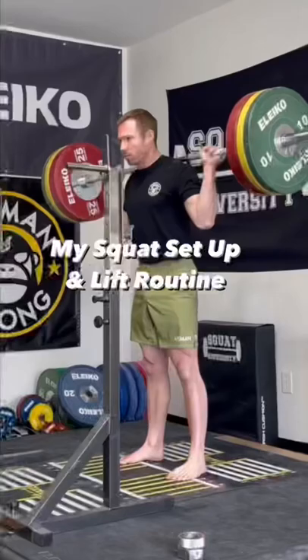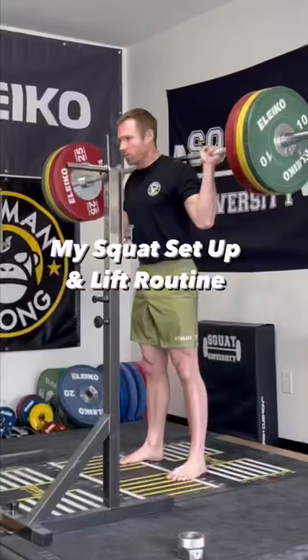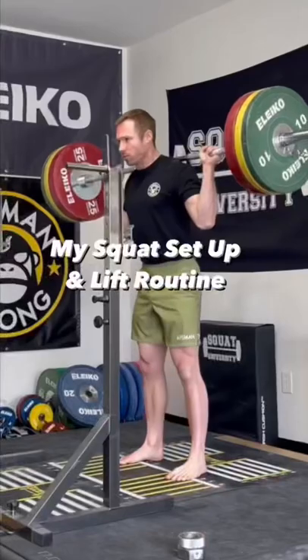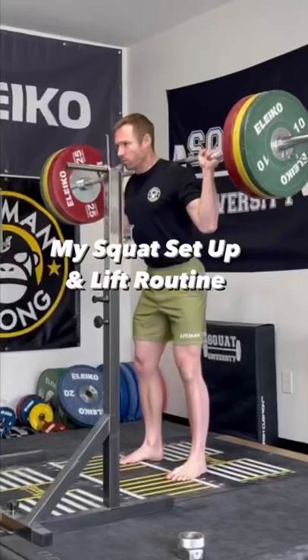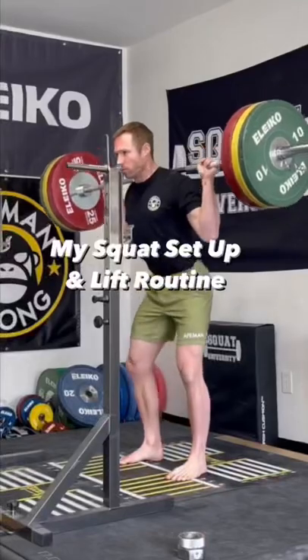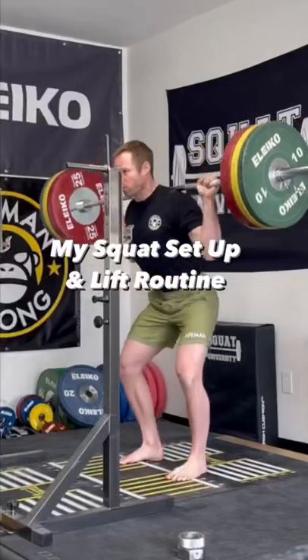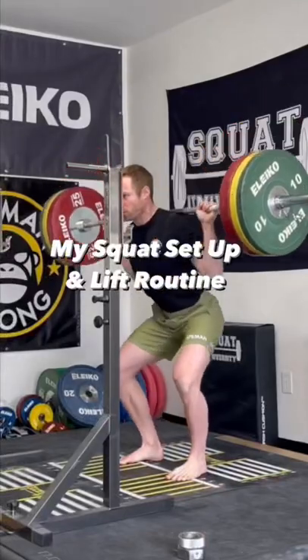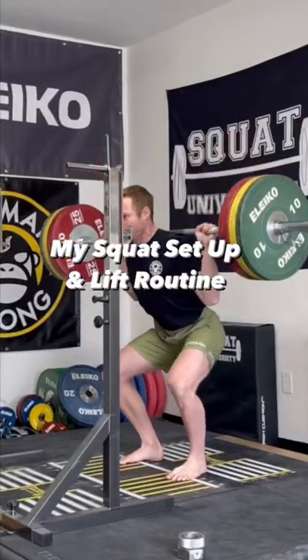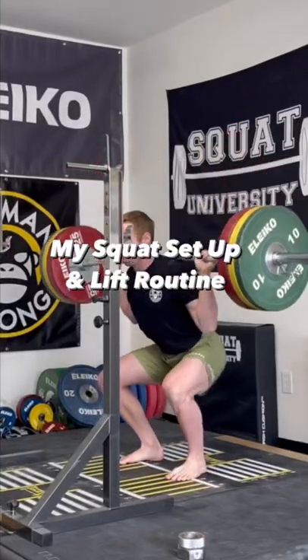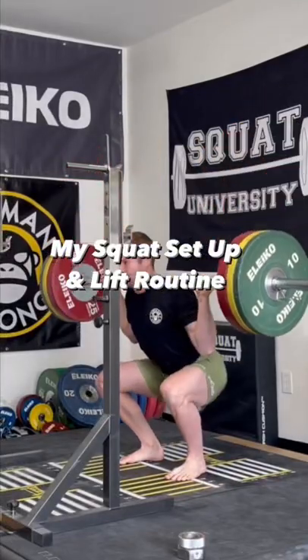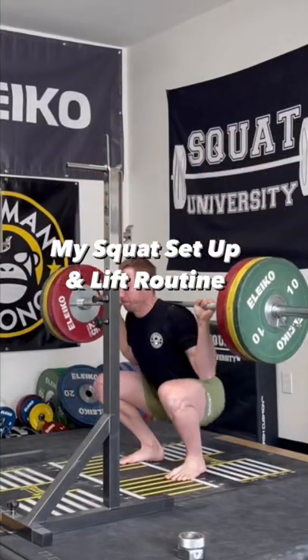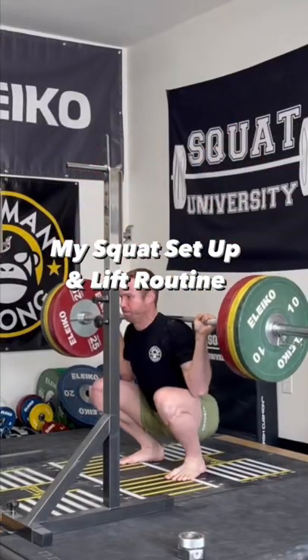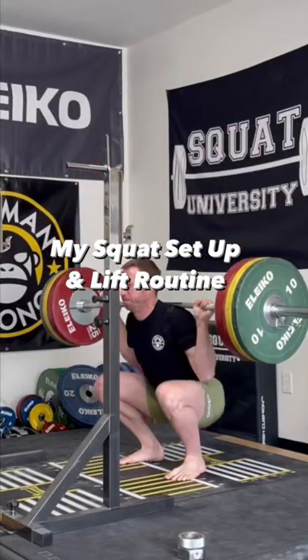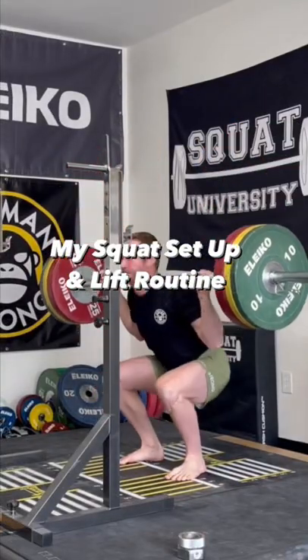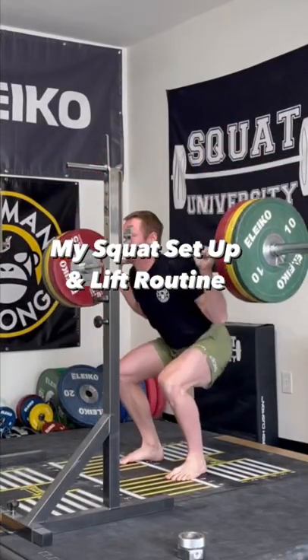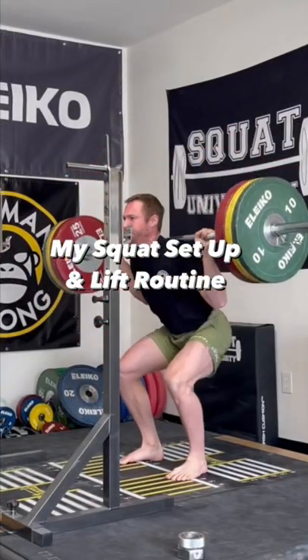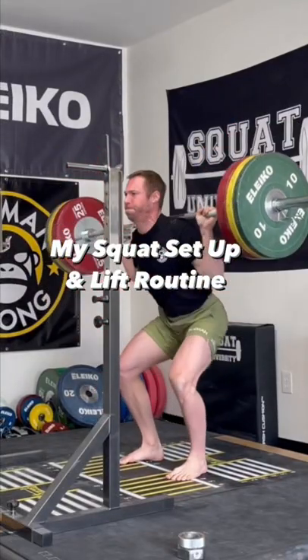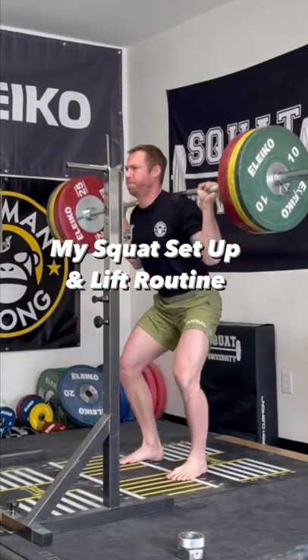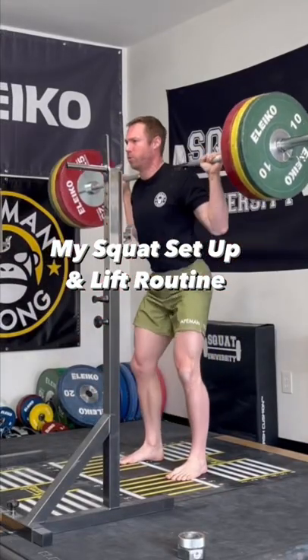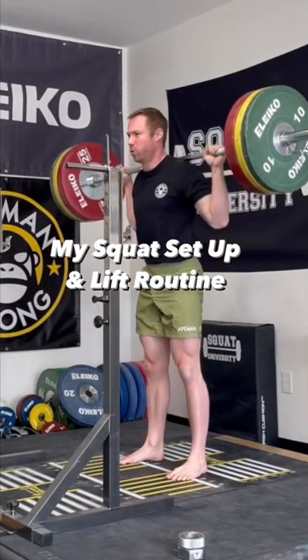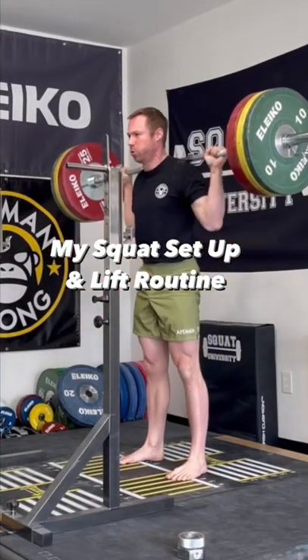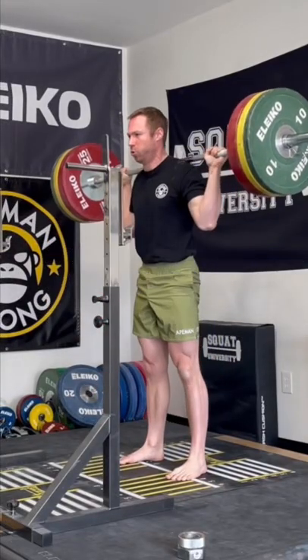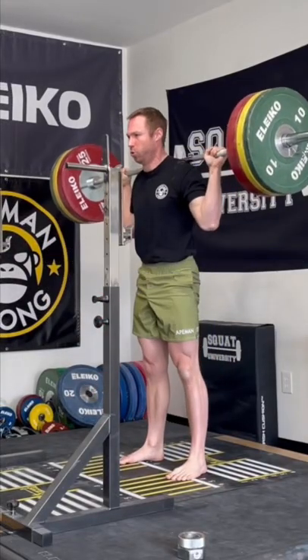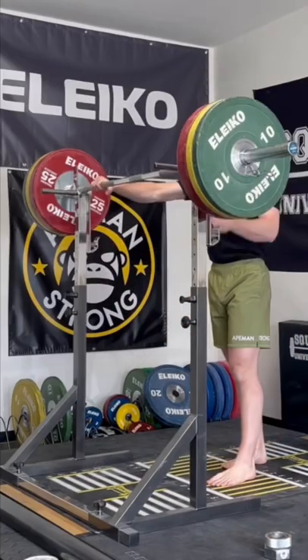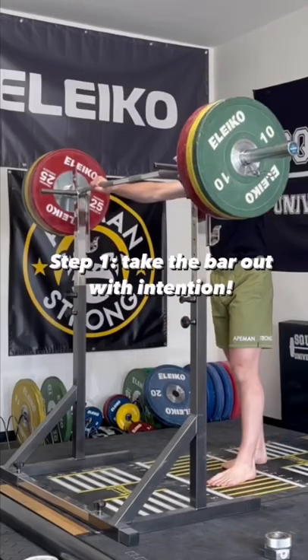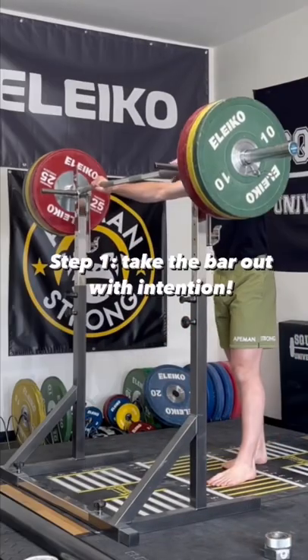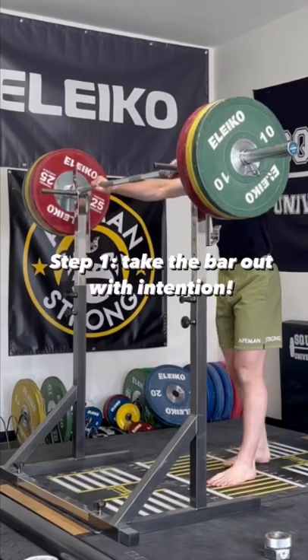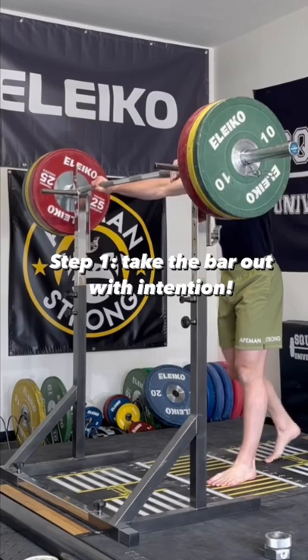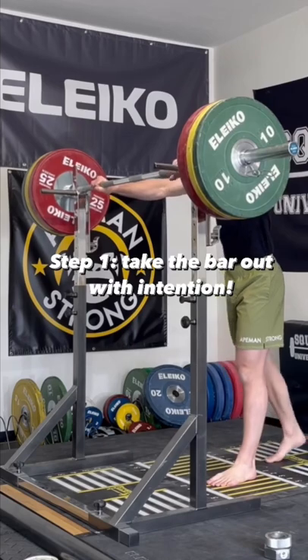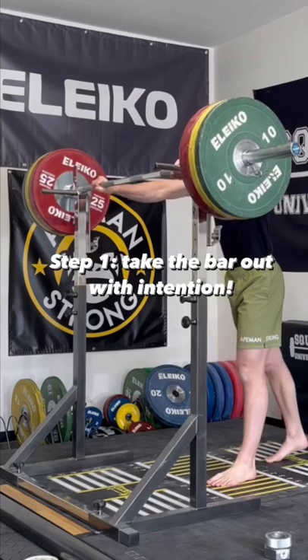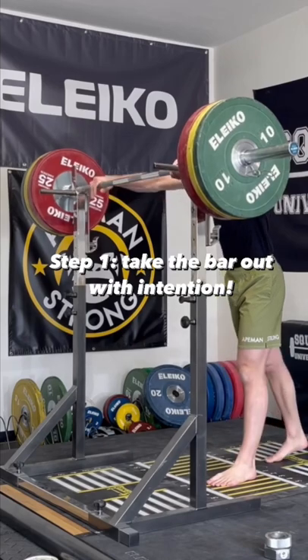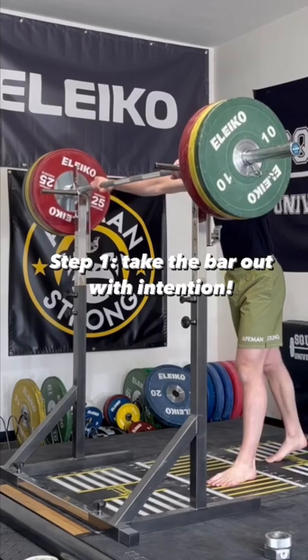Today I'm going to share with you each and every step I take when performing a squat. It all starts with taking the bar out of the rack correctly.